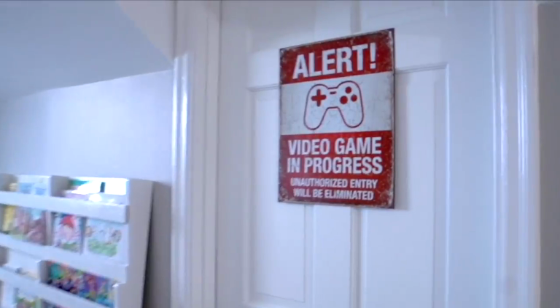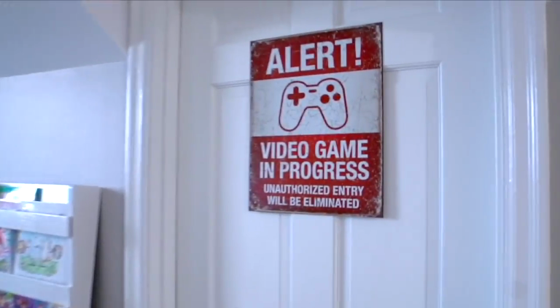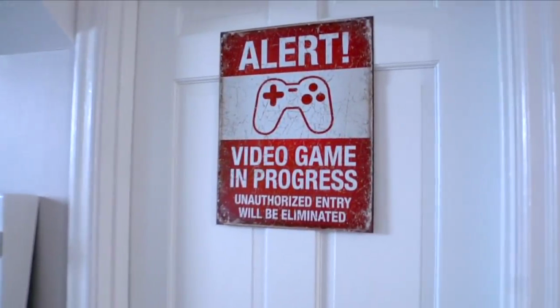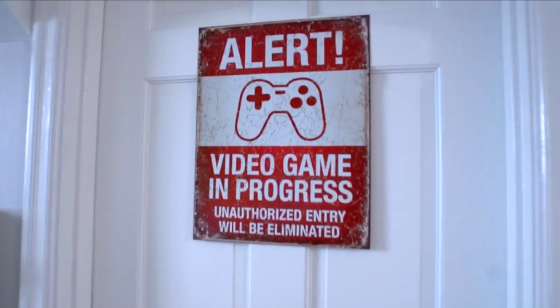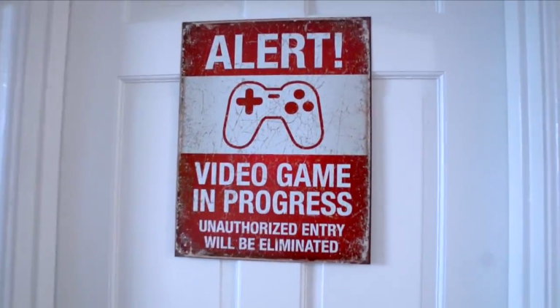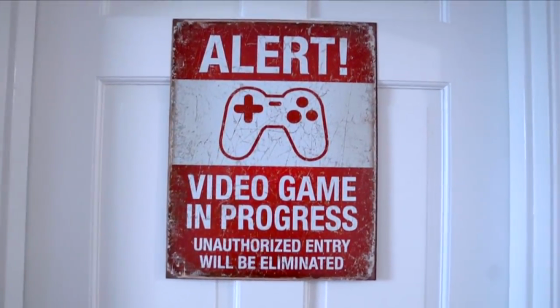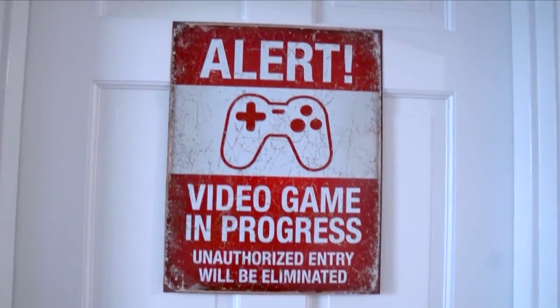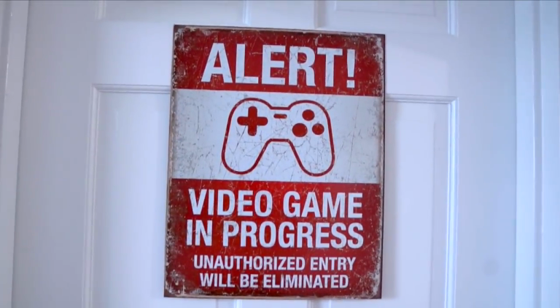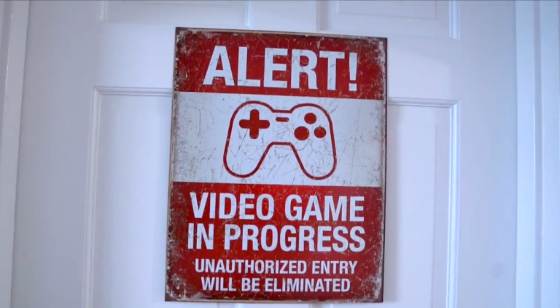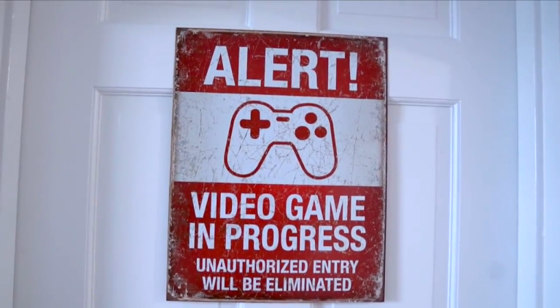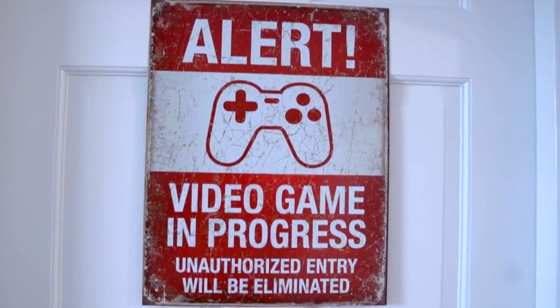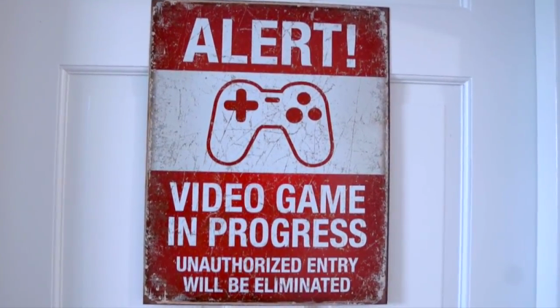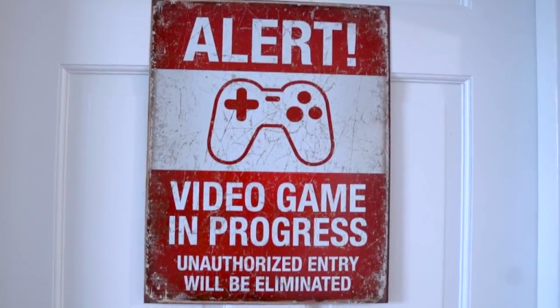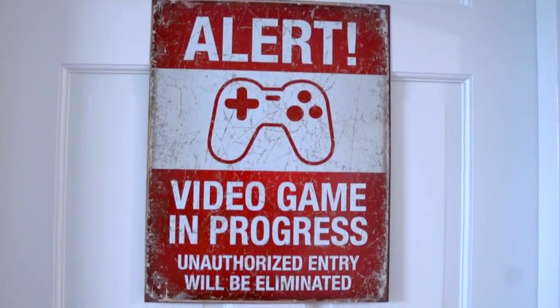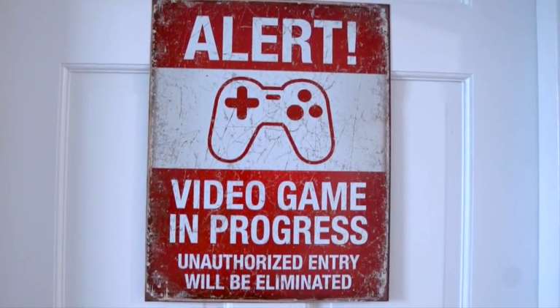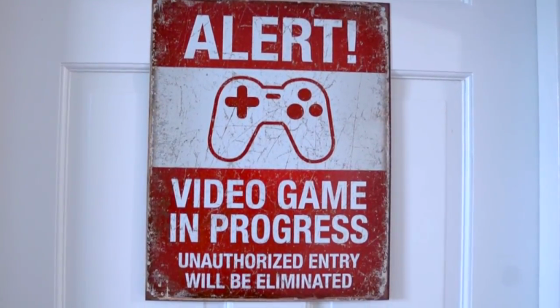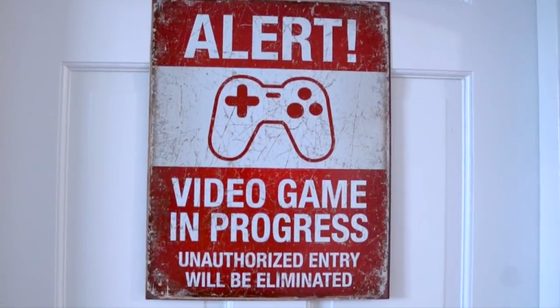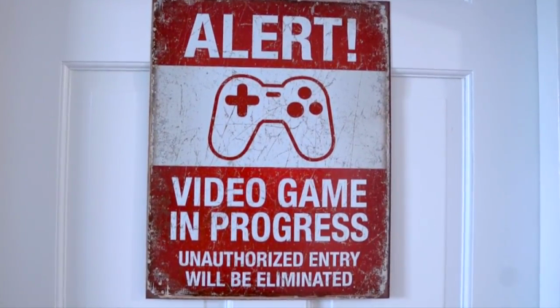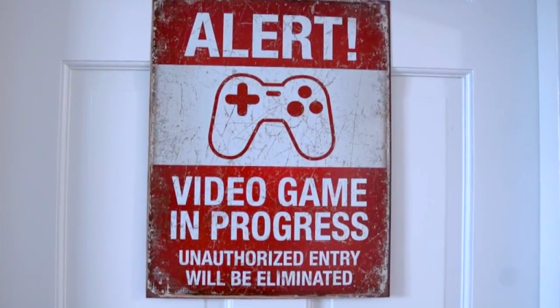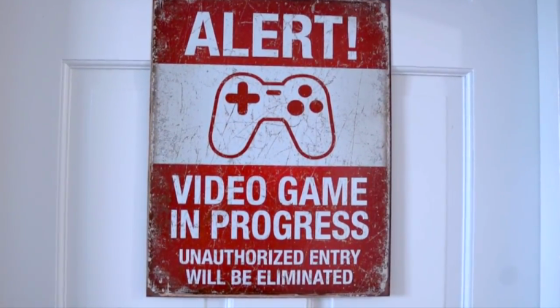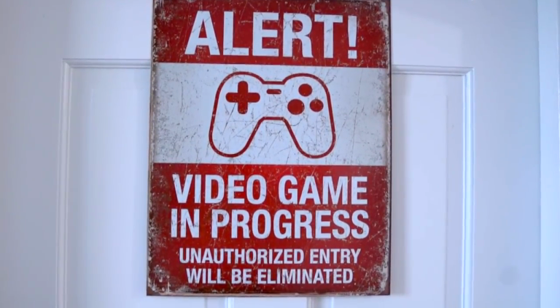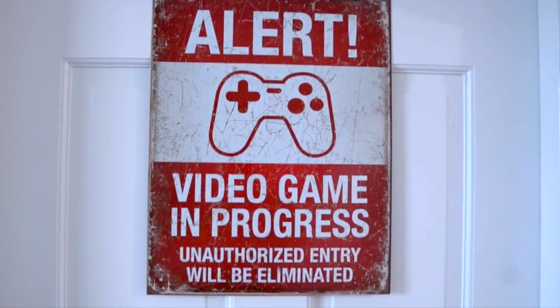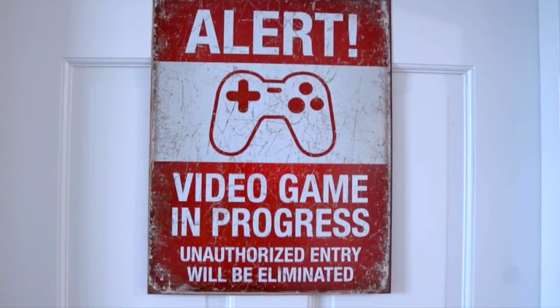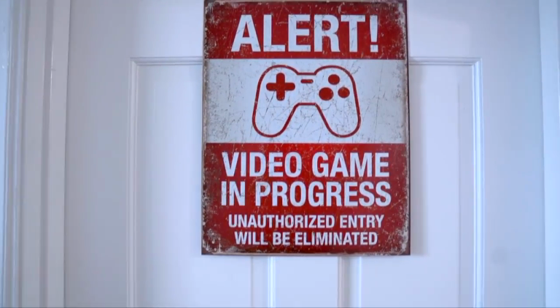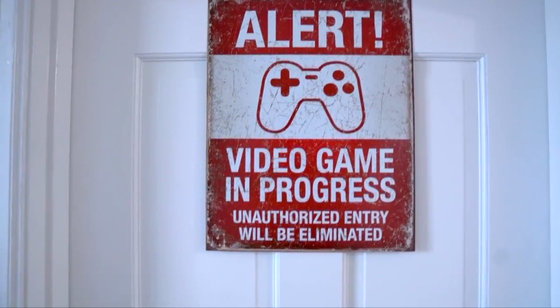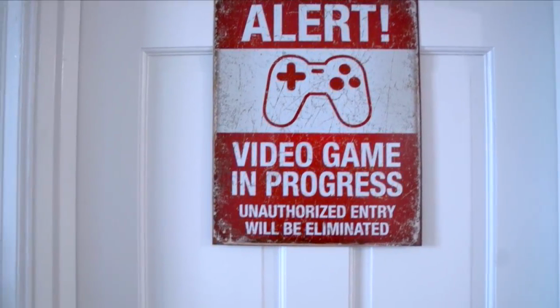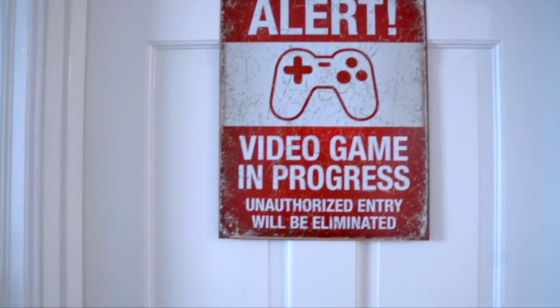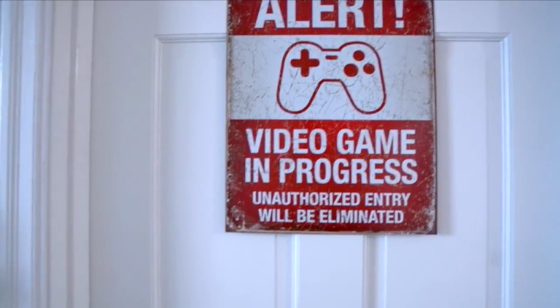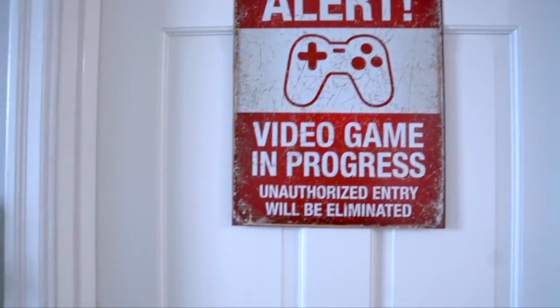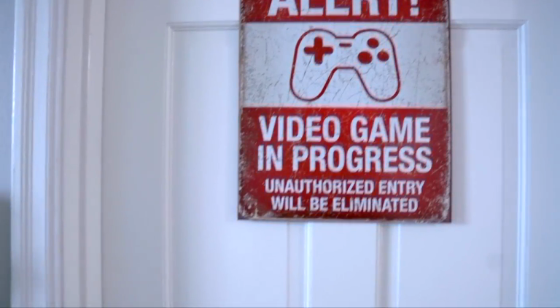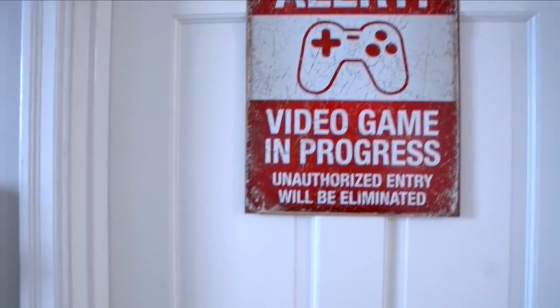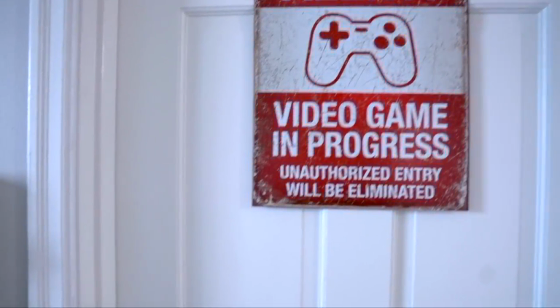Hello, hello, gamer friends! I am here to show you our gaming room setup.